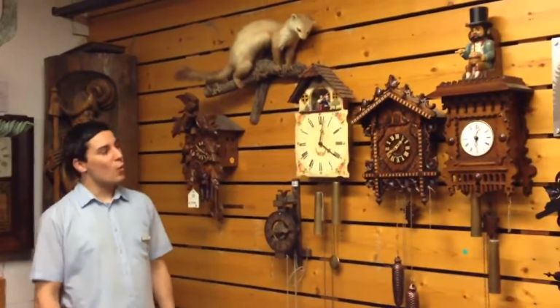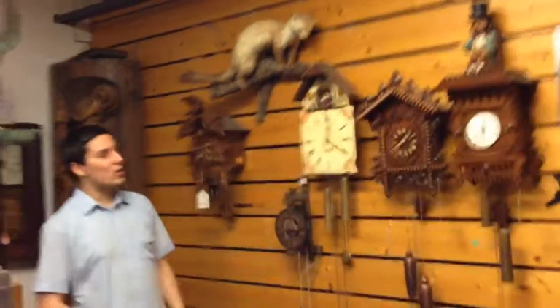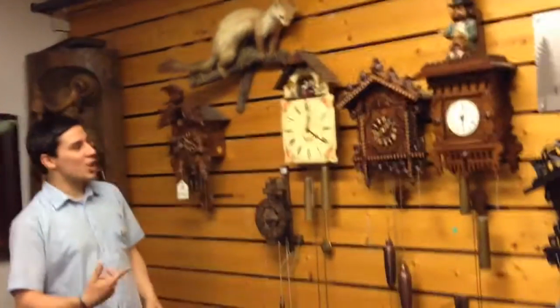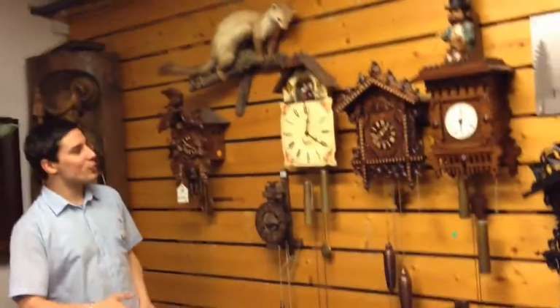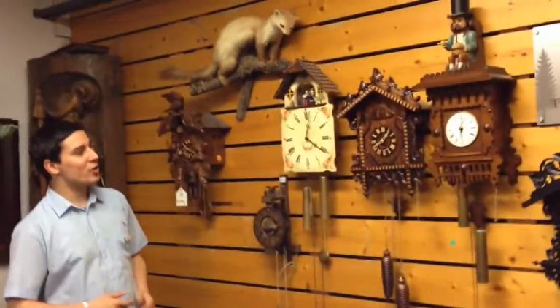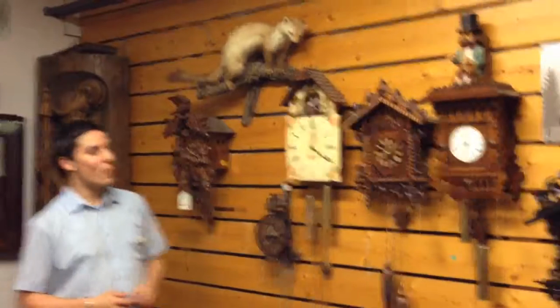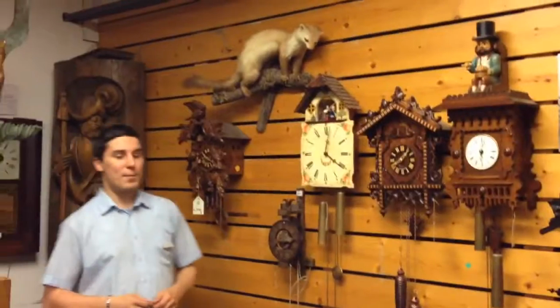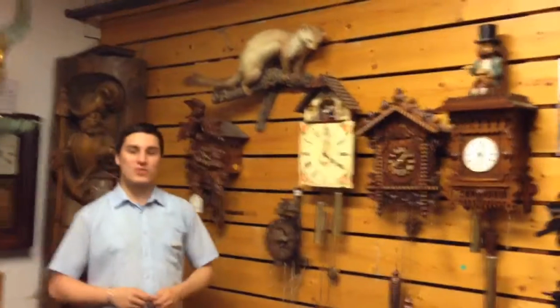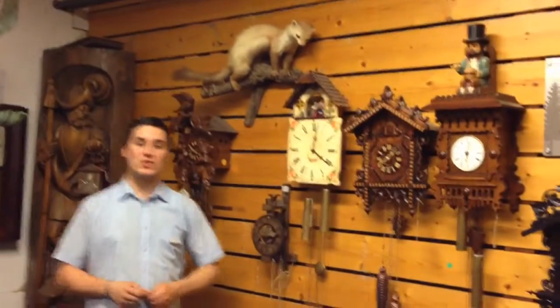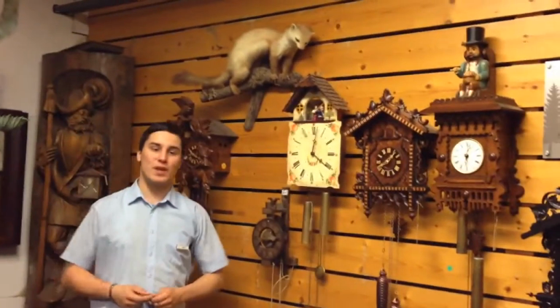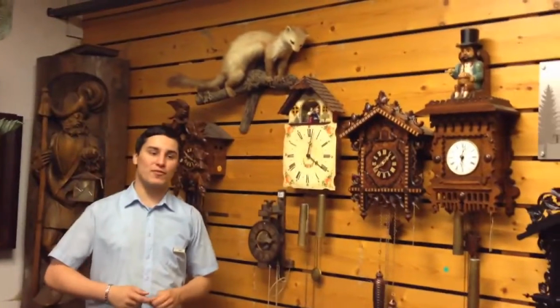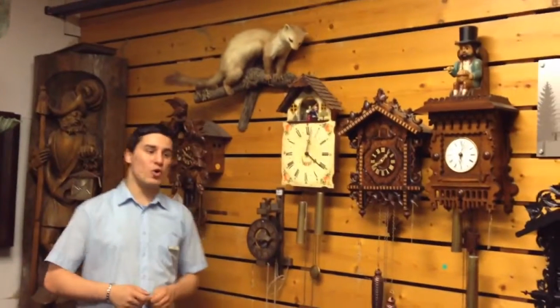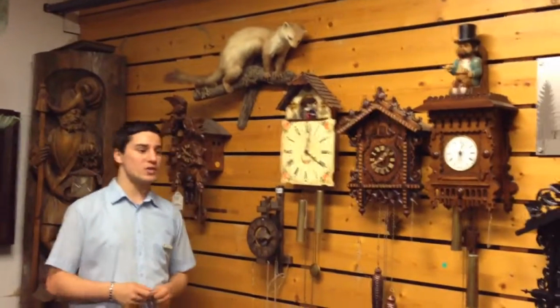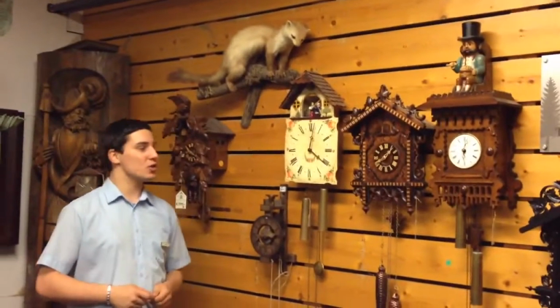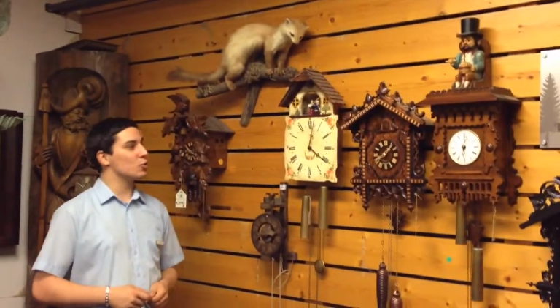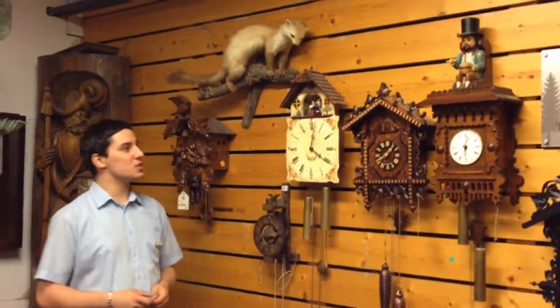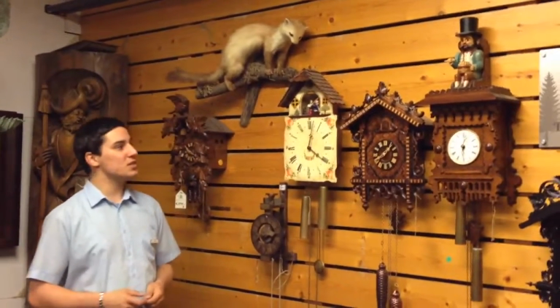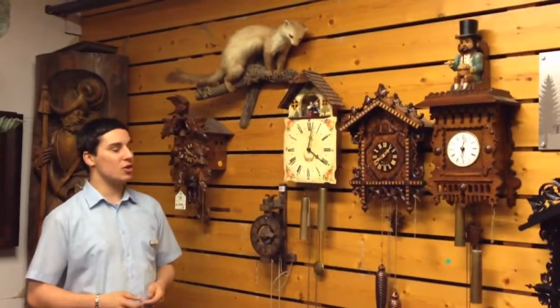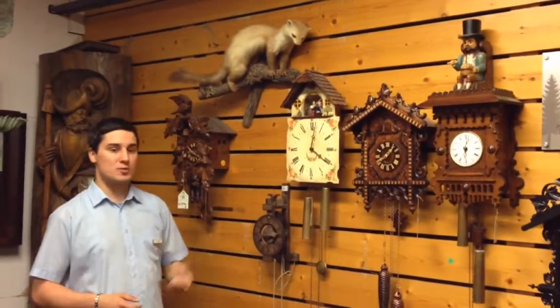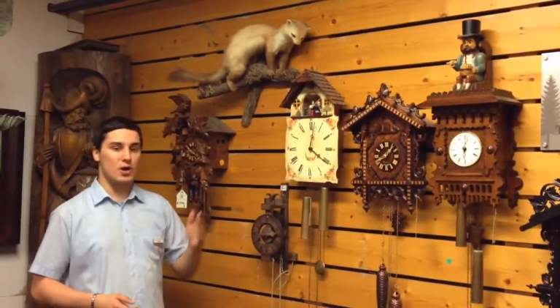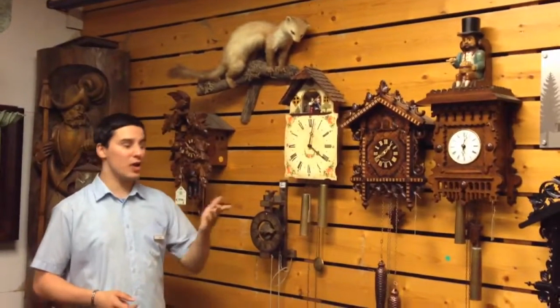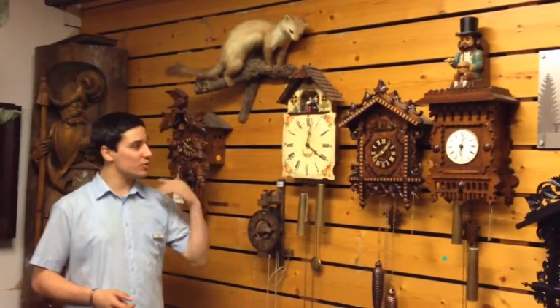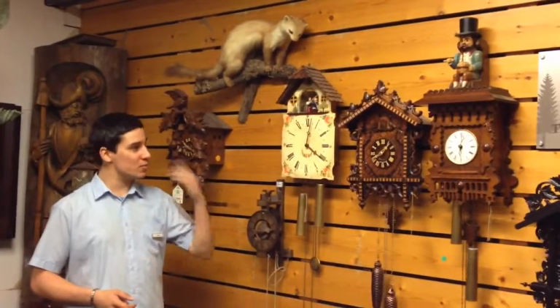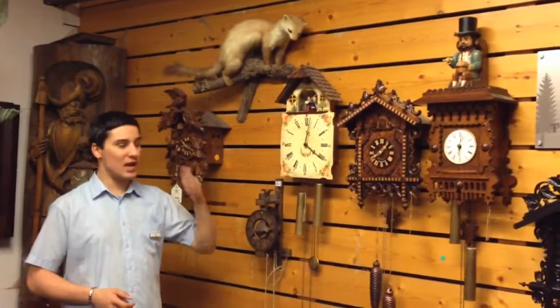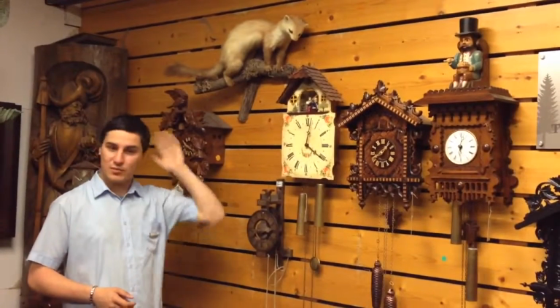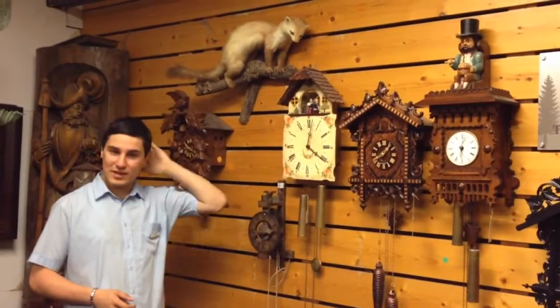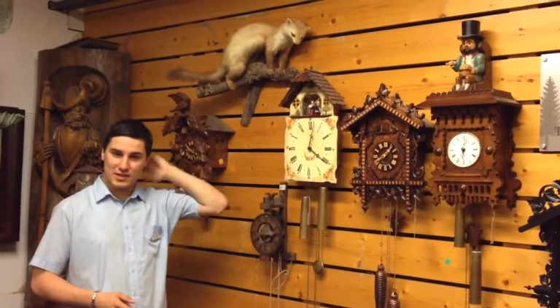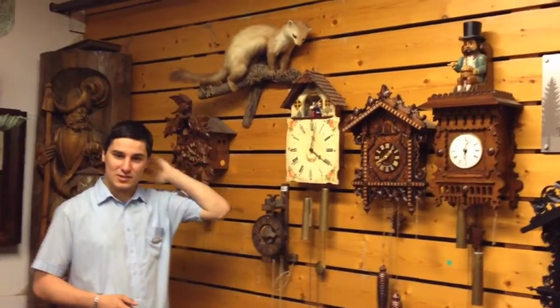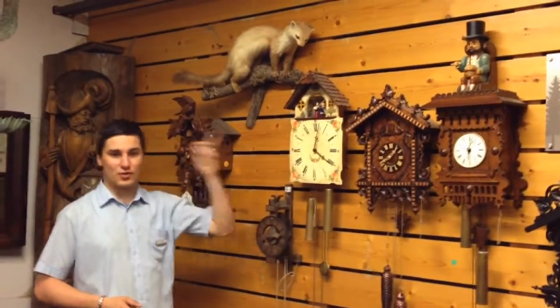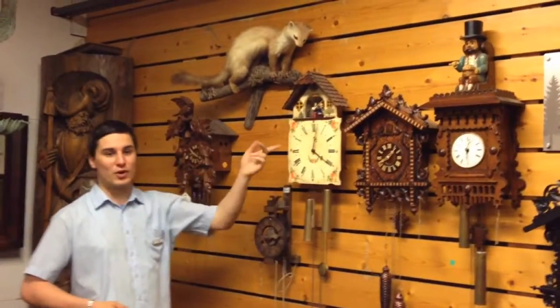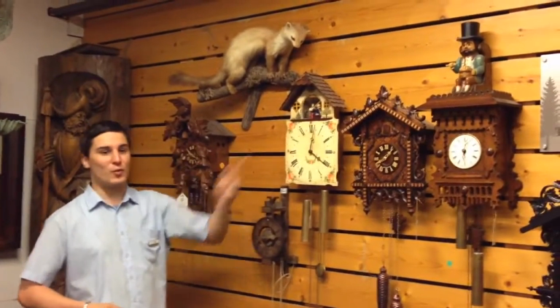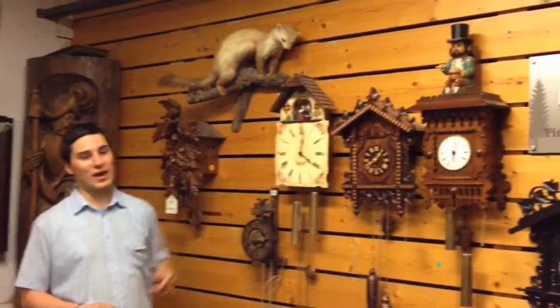Watch out when you go by bus through the Black Forest — you will see a lot of small figures with flat hats.